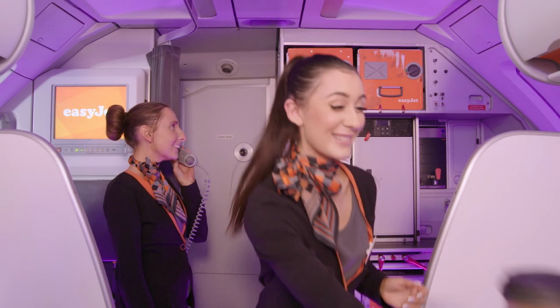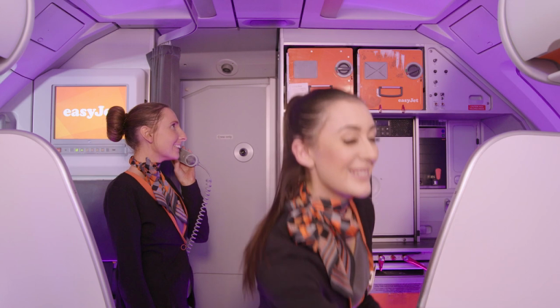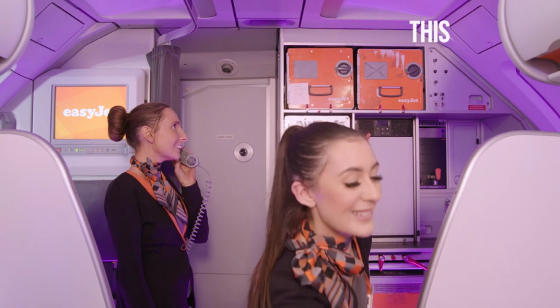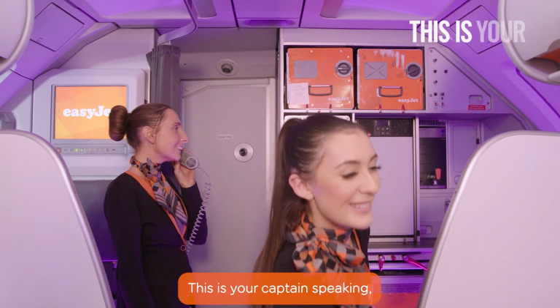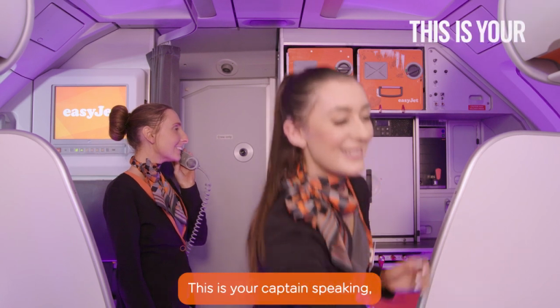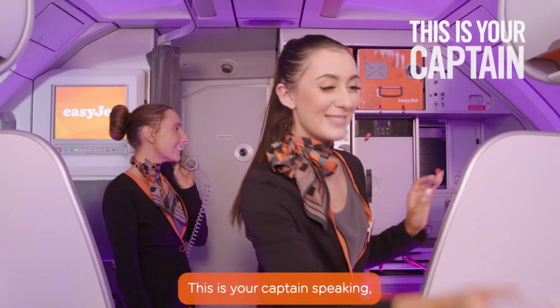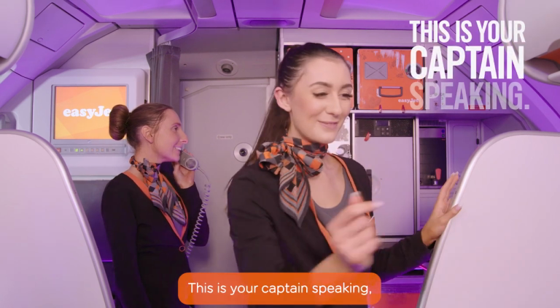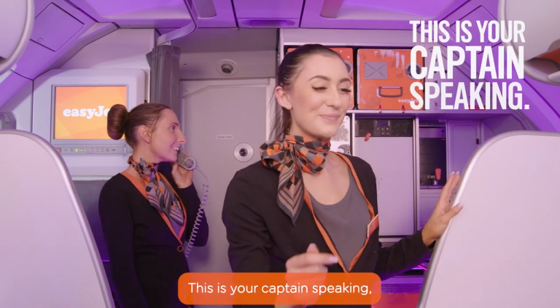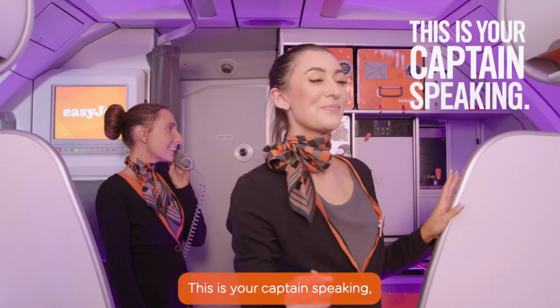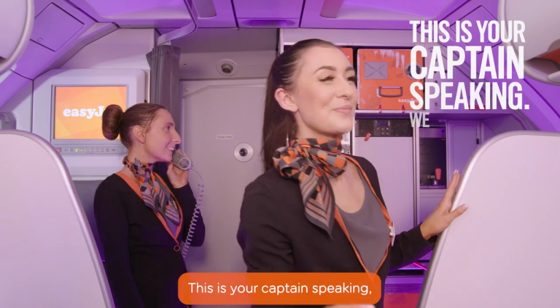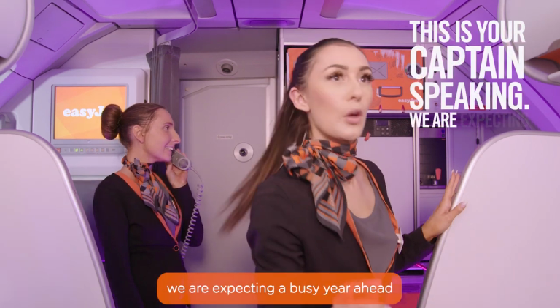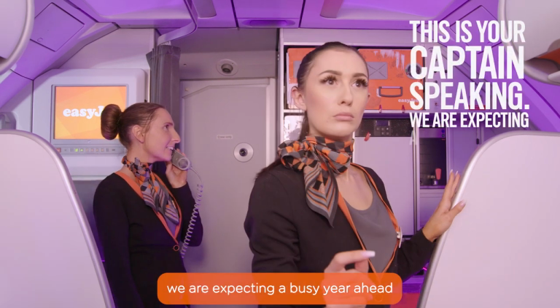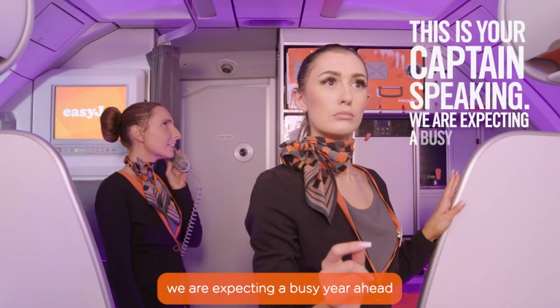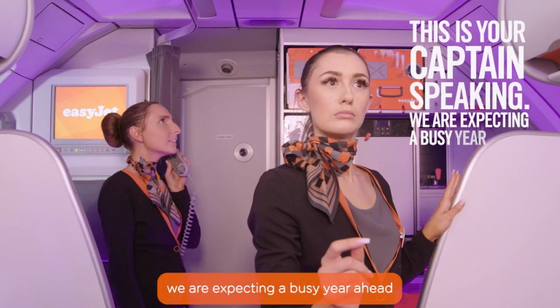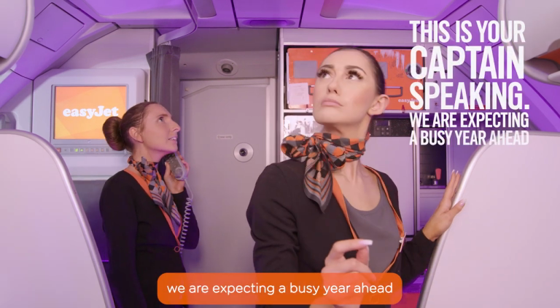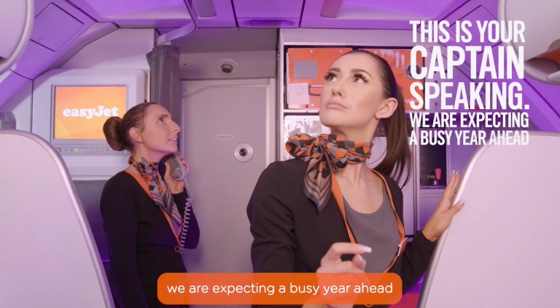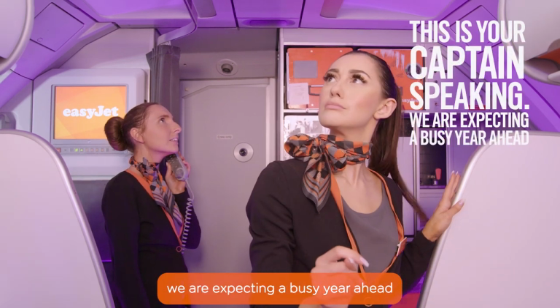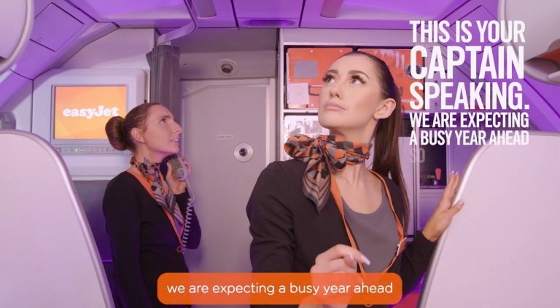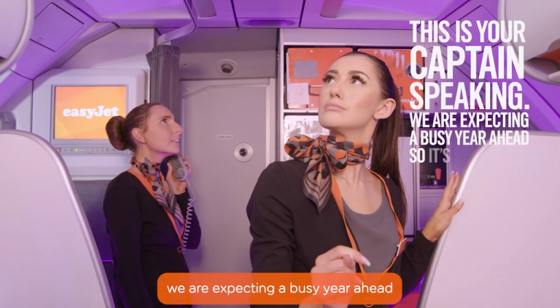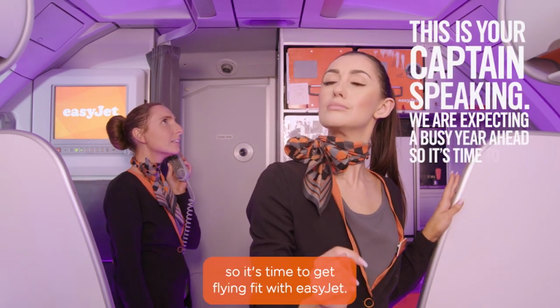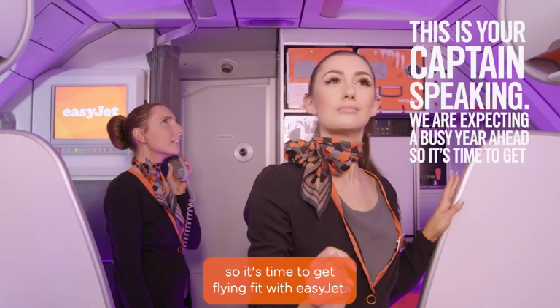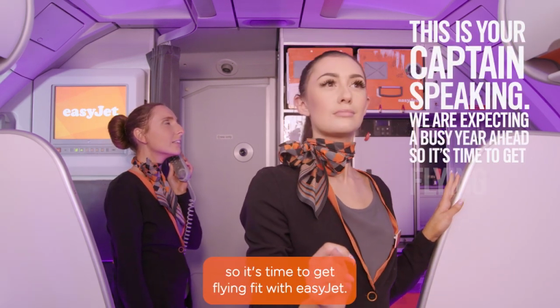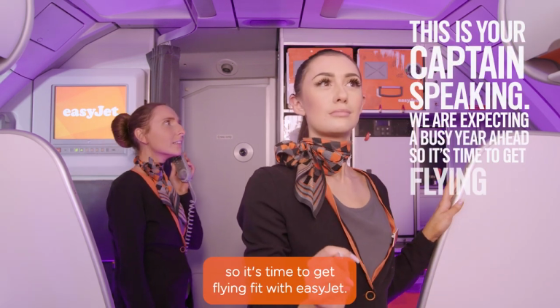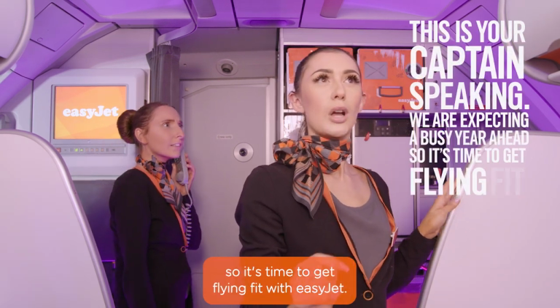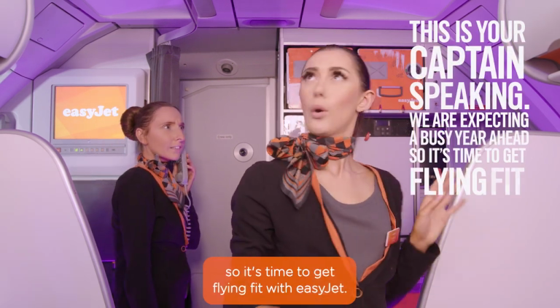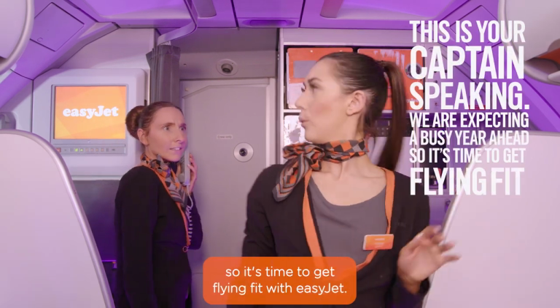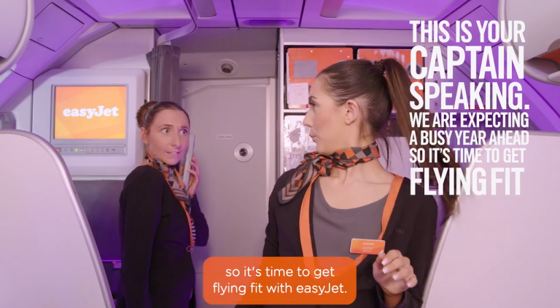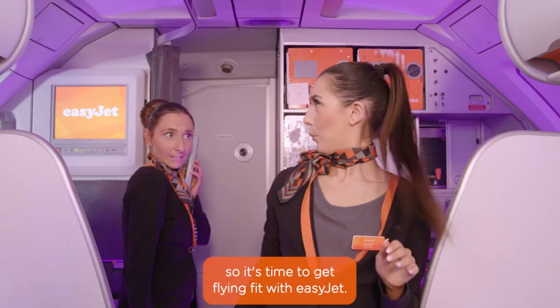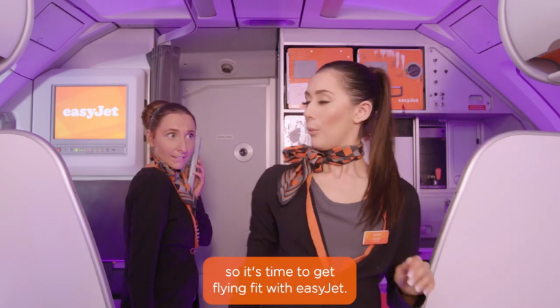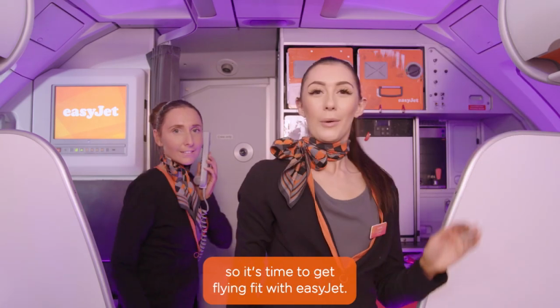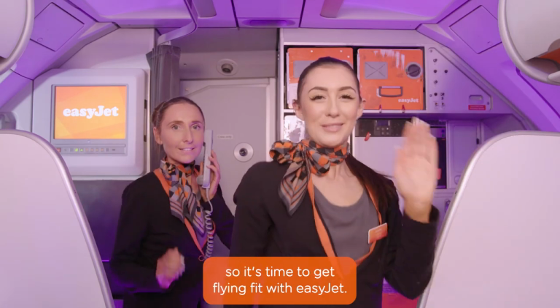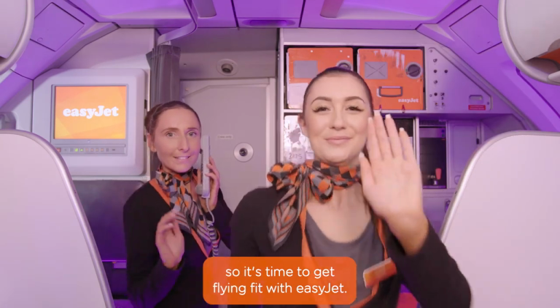This is your captain speaking. We're expecting a busy year ahead, so it's time to get flying fit with EasyJet.